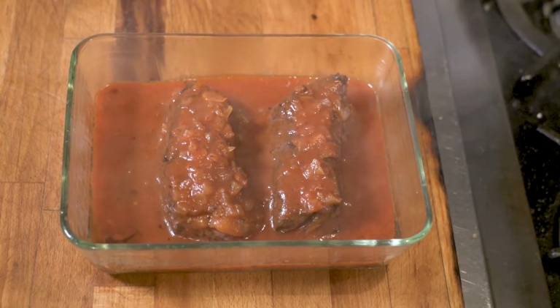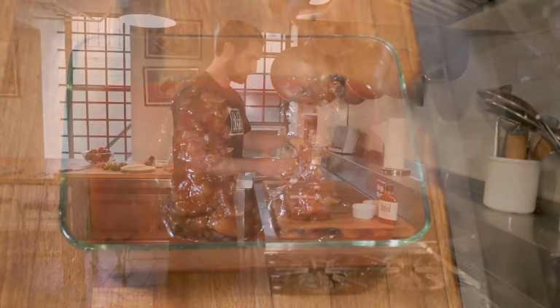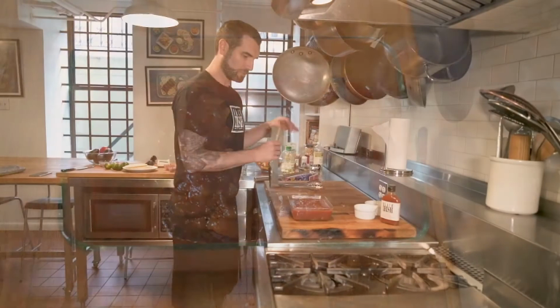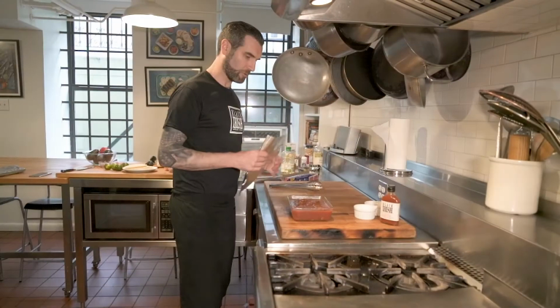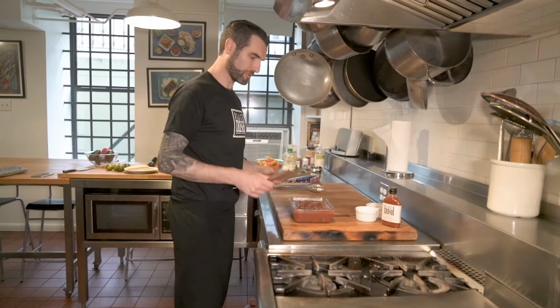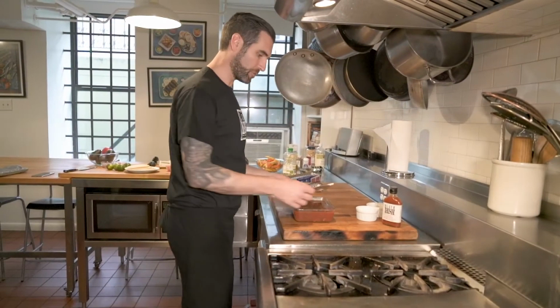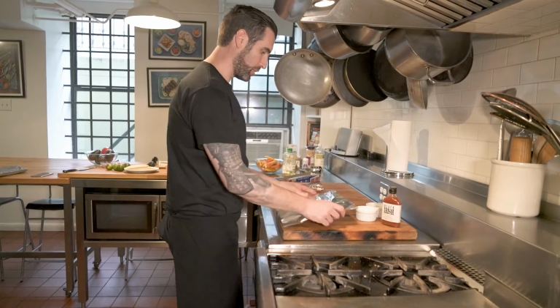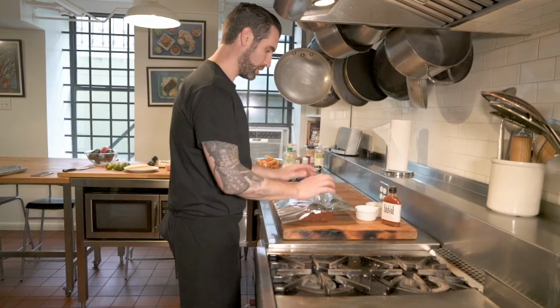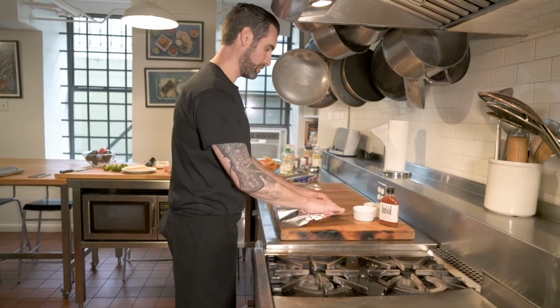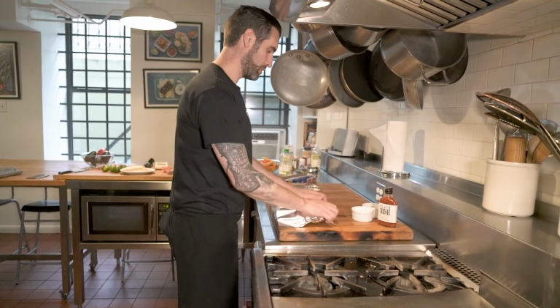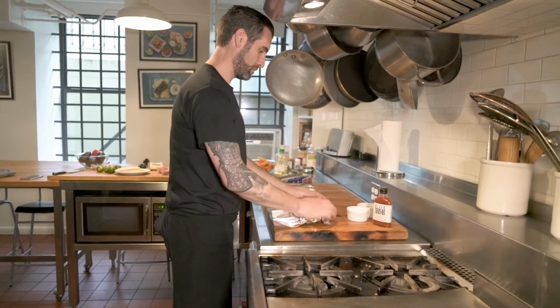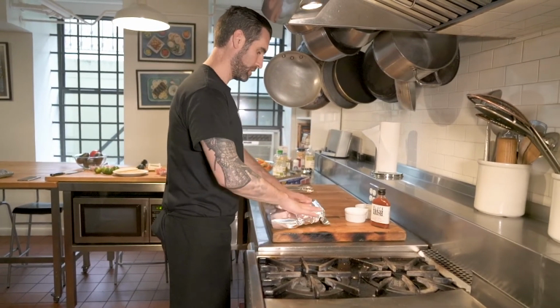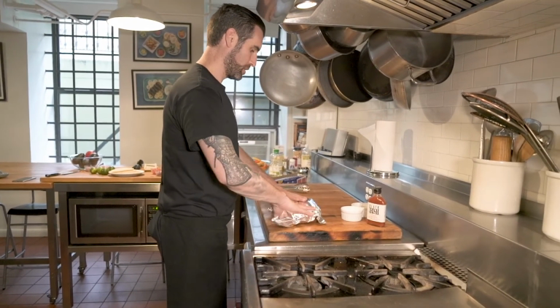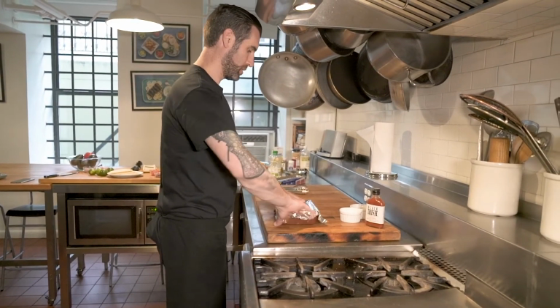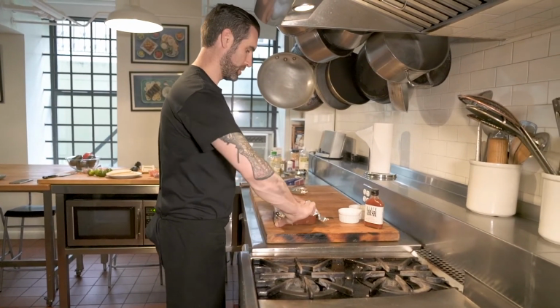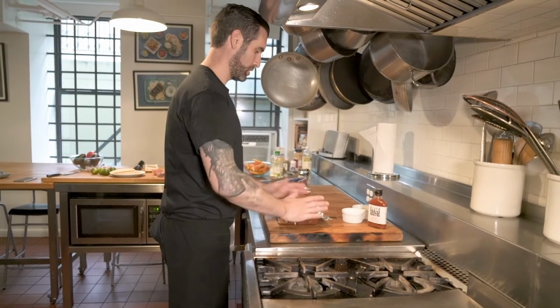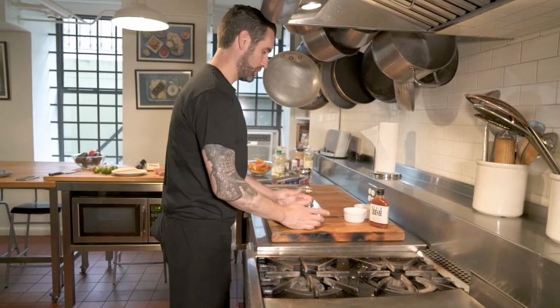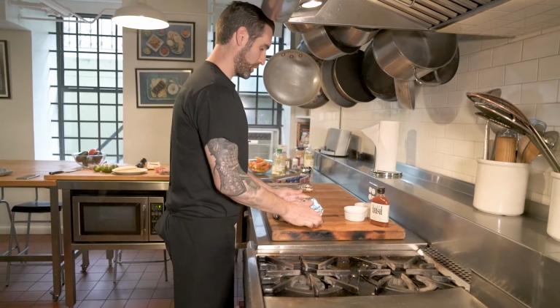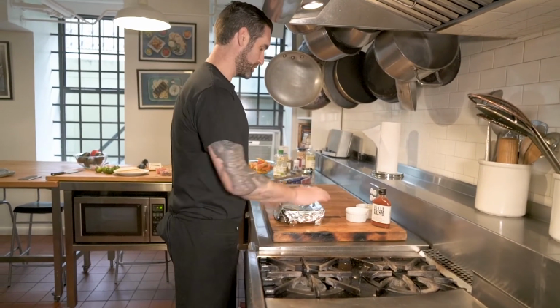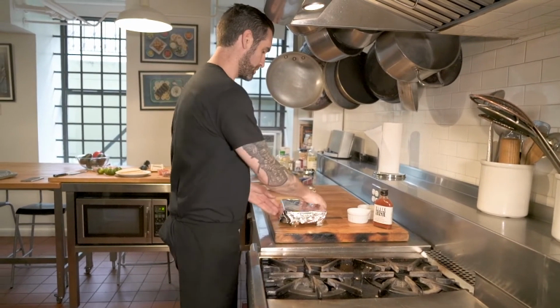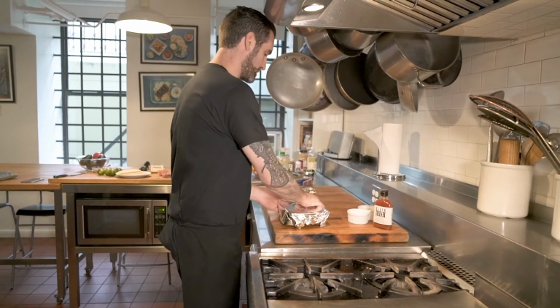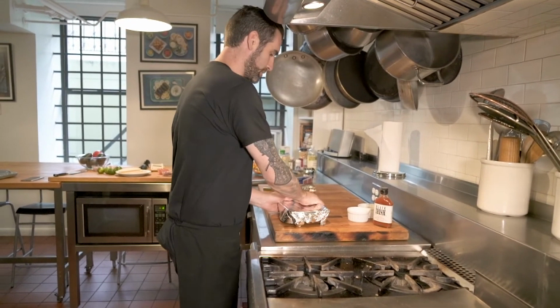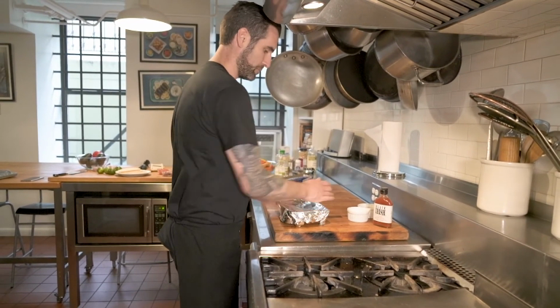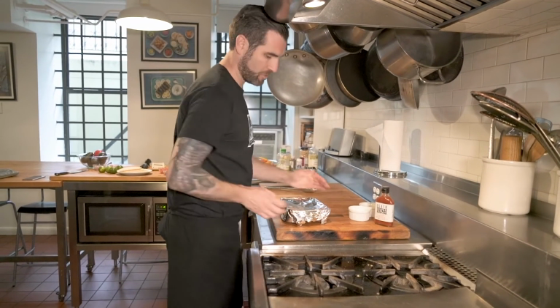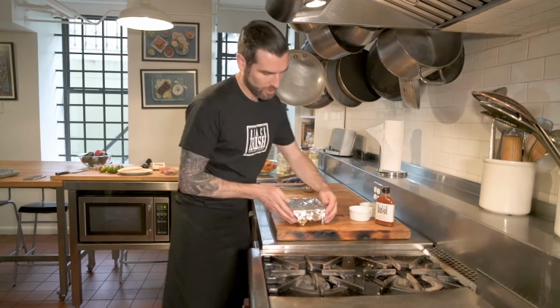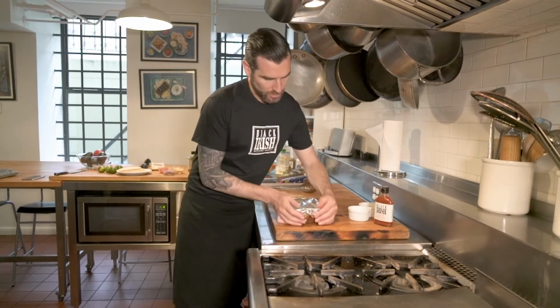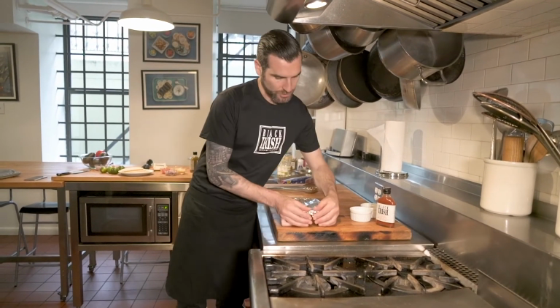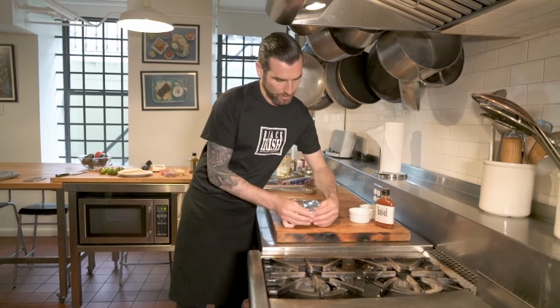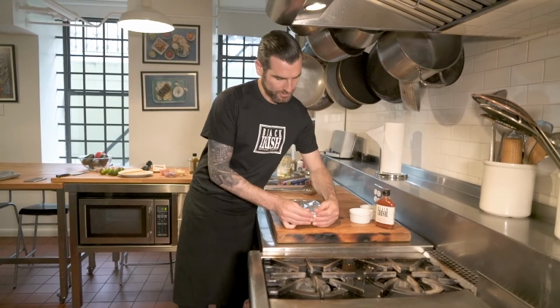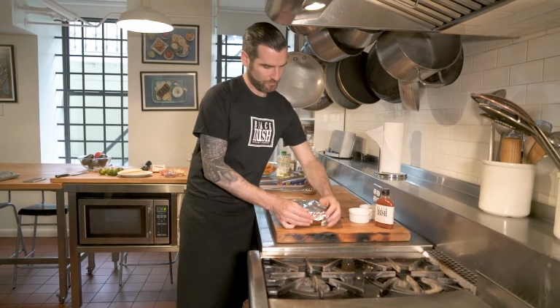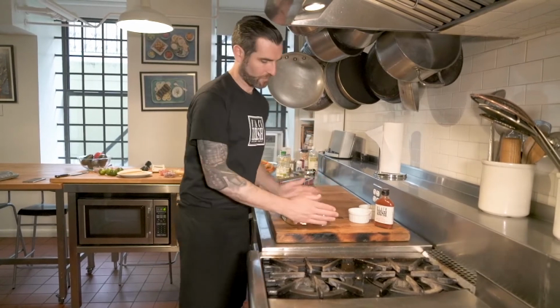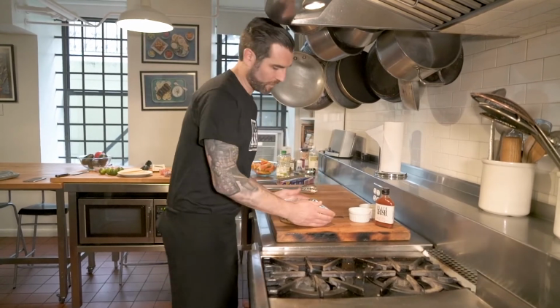Now we're going to cover in foil and this is going to go into the oven for 2 hours at 375.